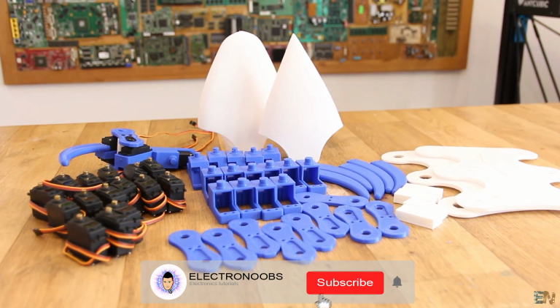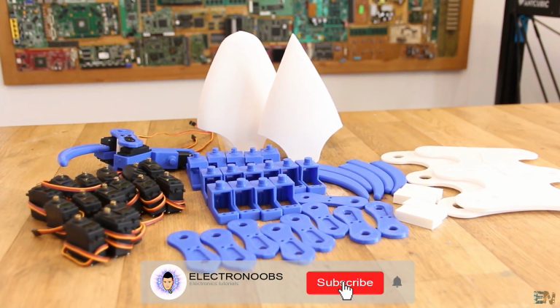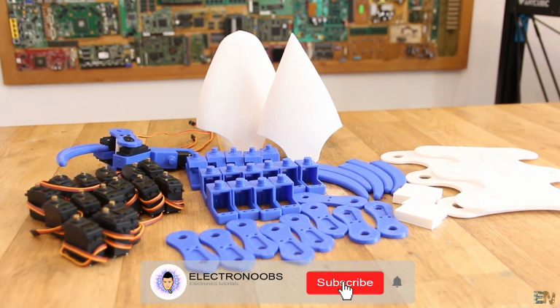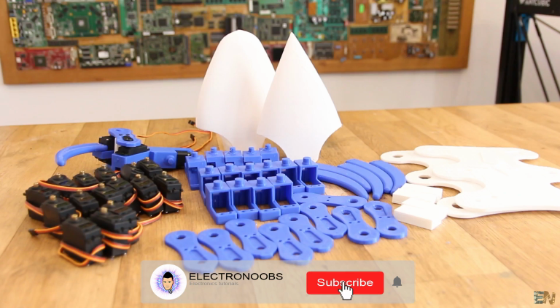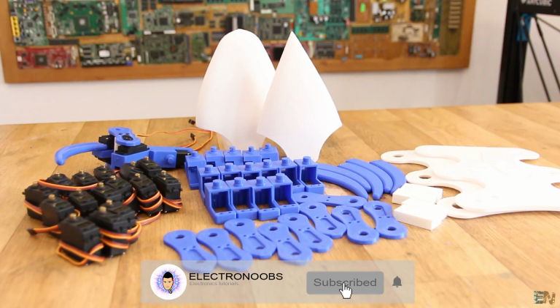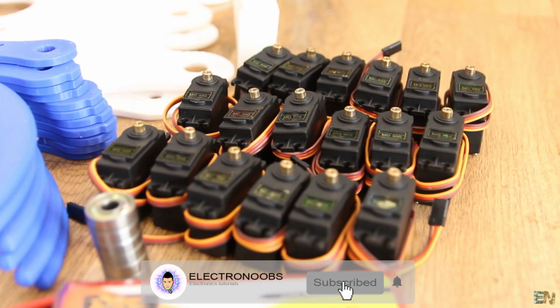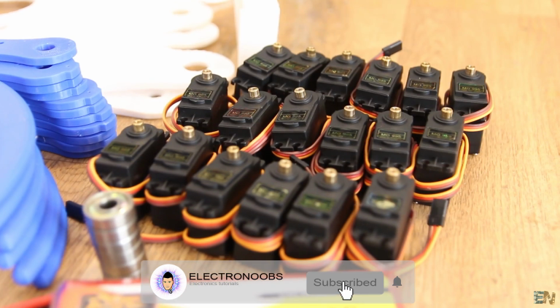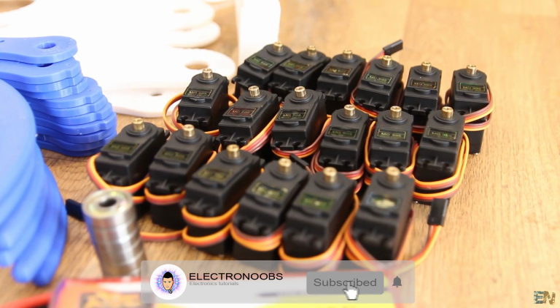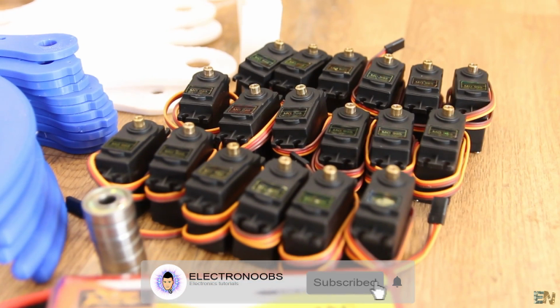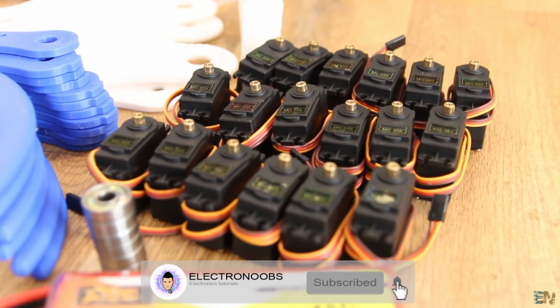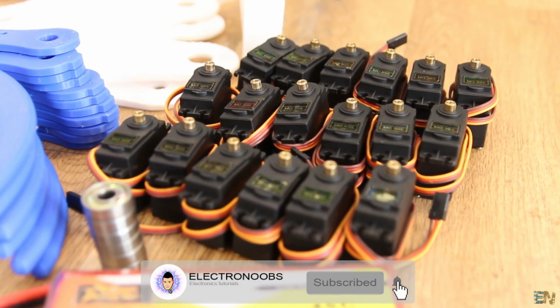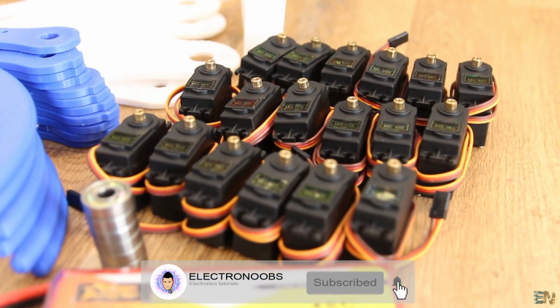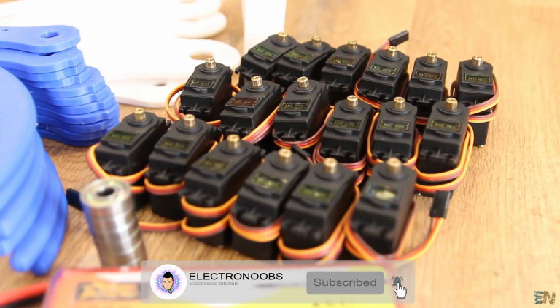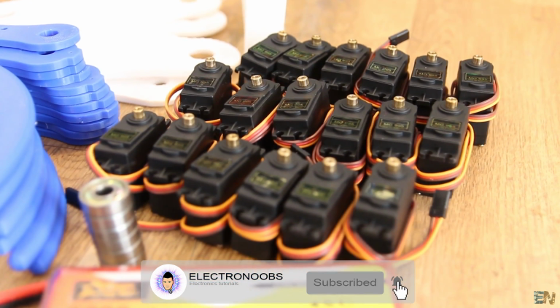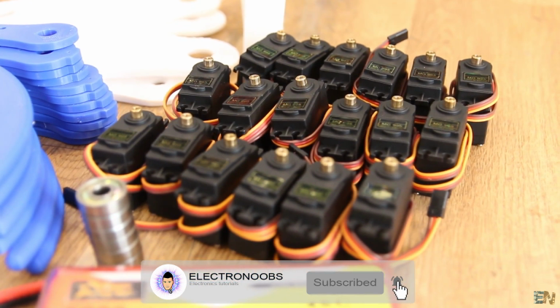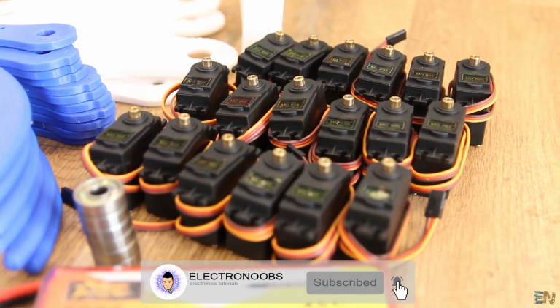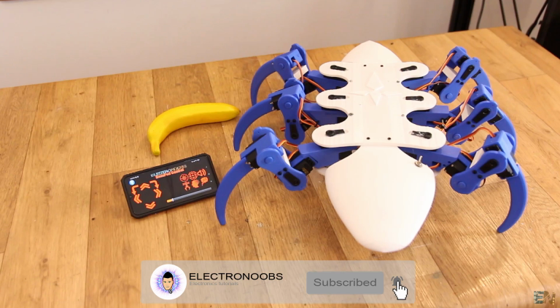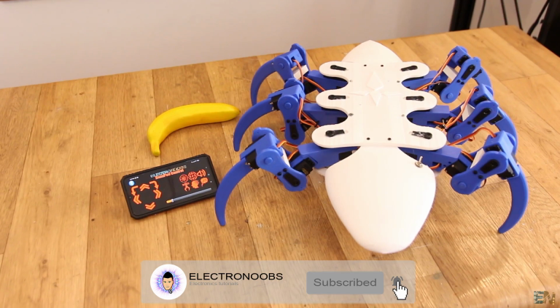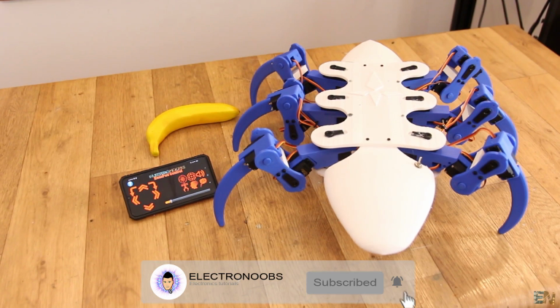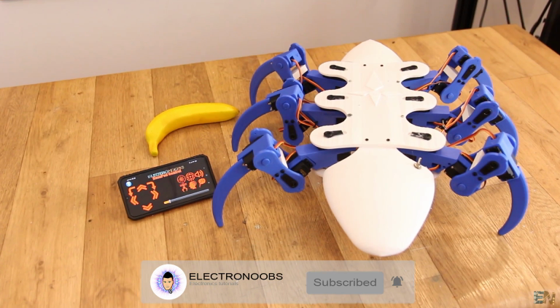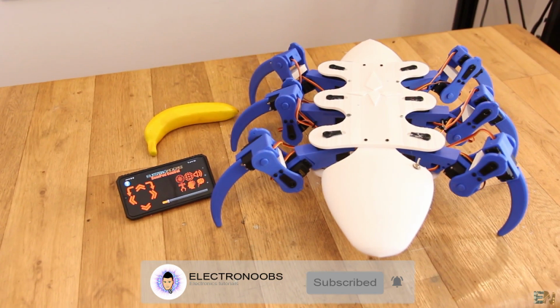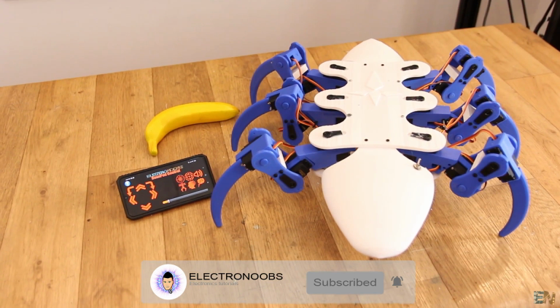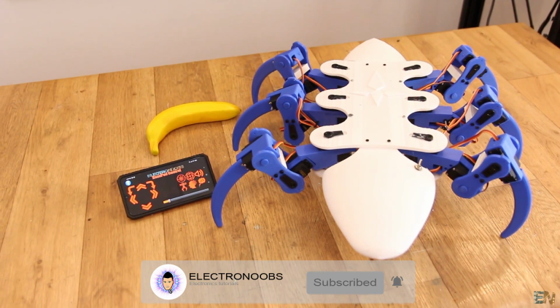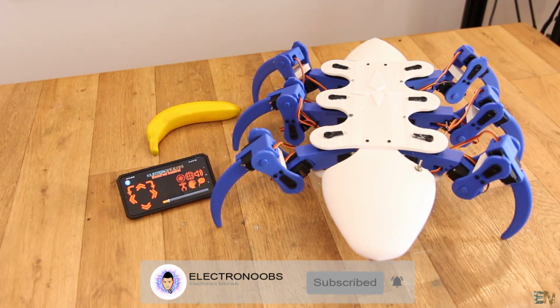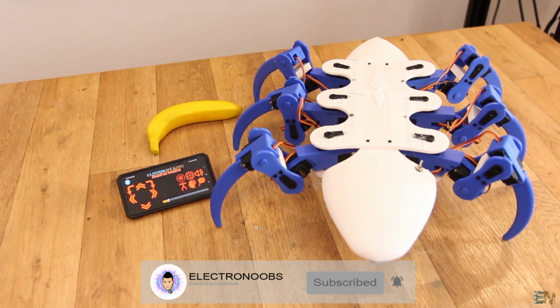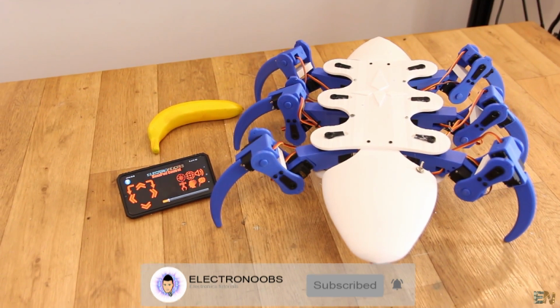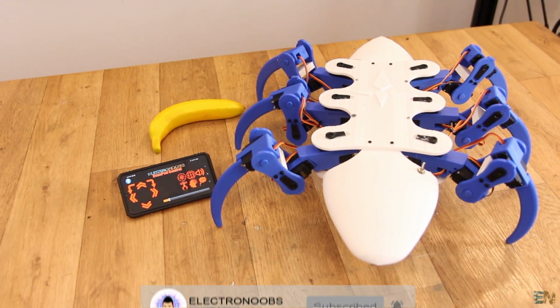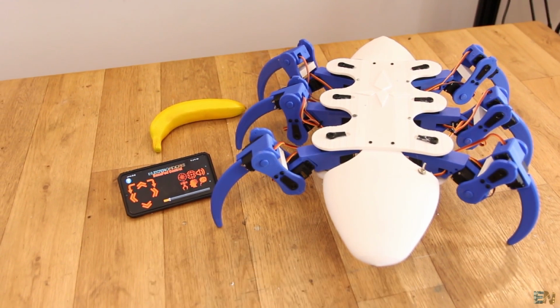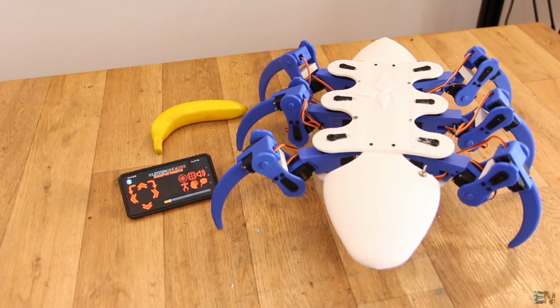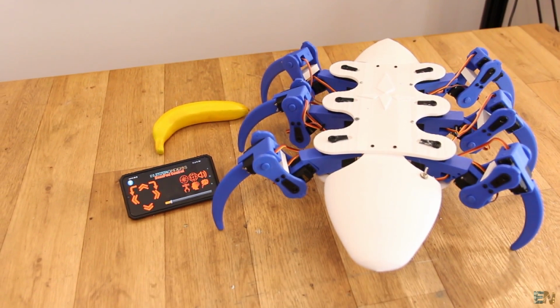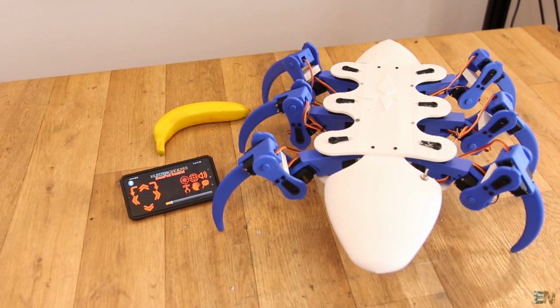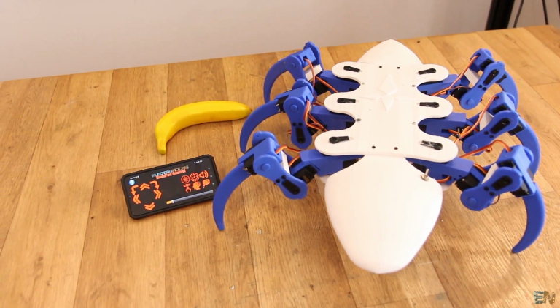Make sure that you subscribe and activate the notification bell. Consider supporting my work on Patreon. Let's get started.